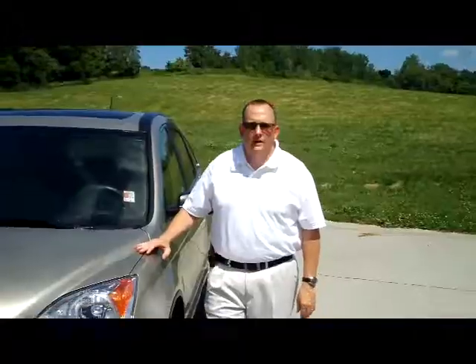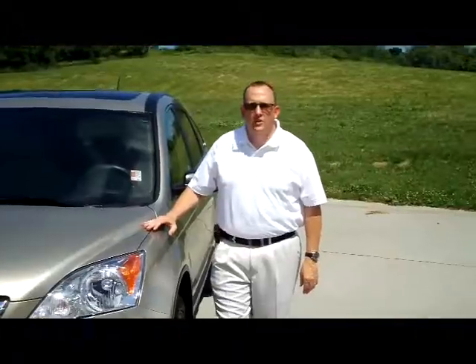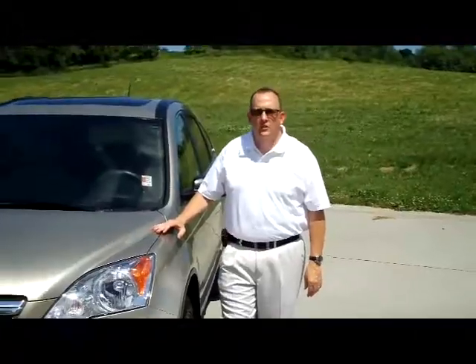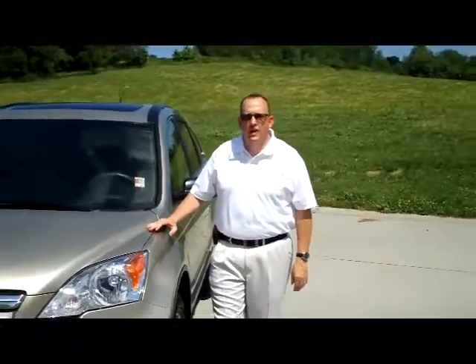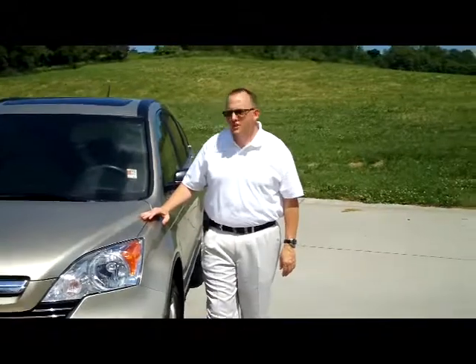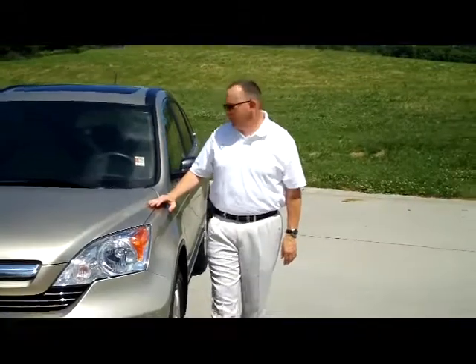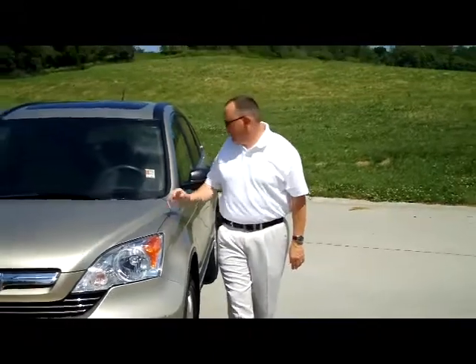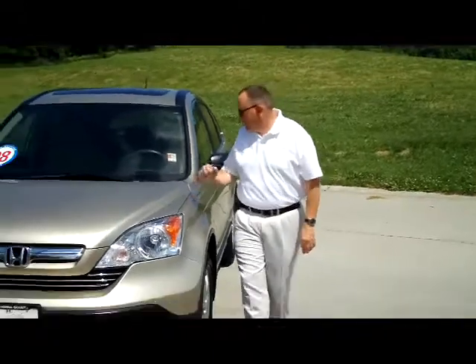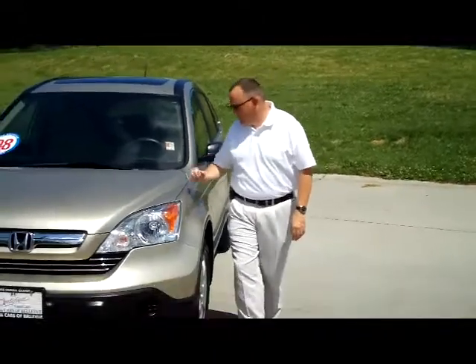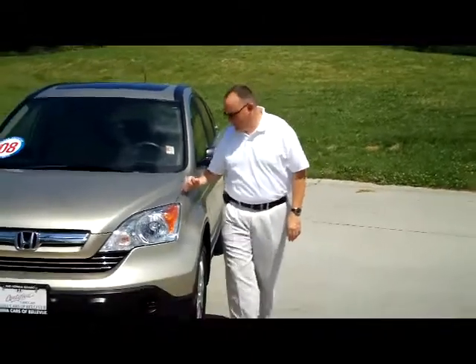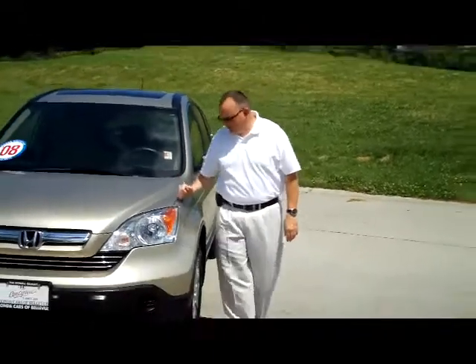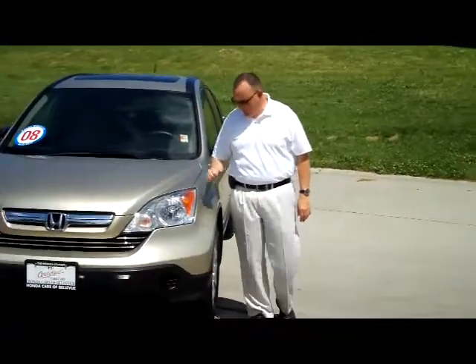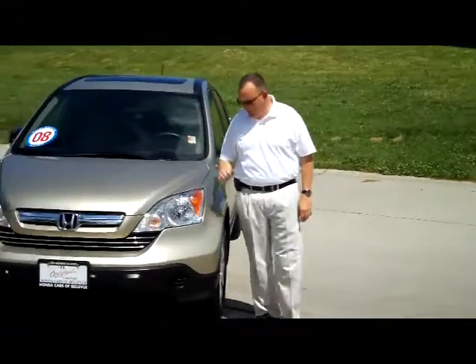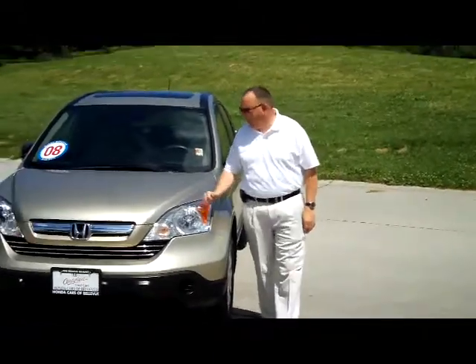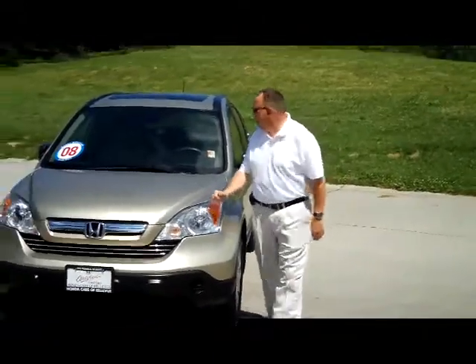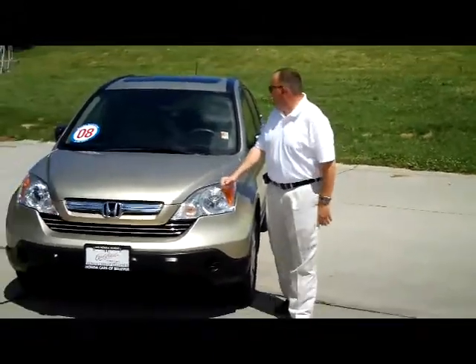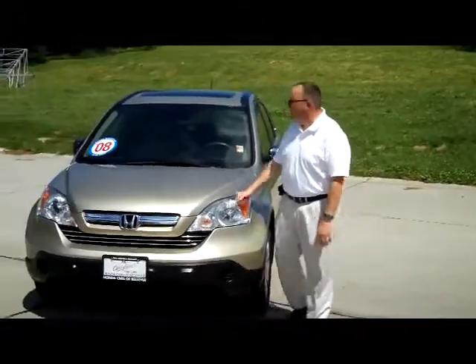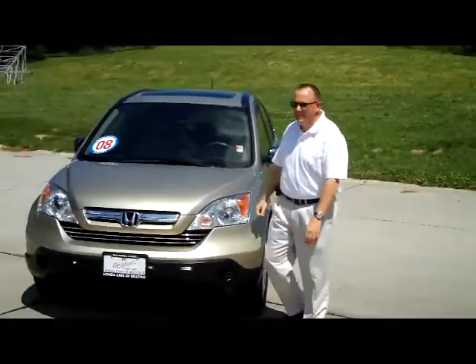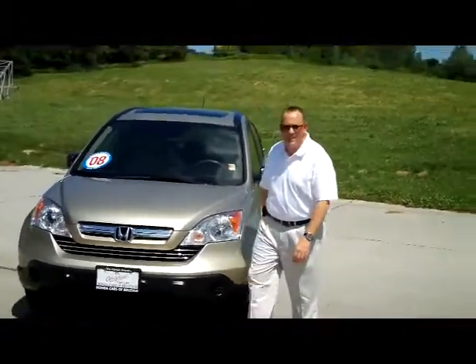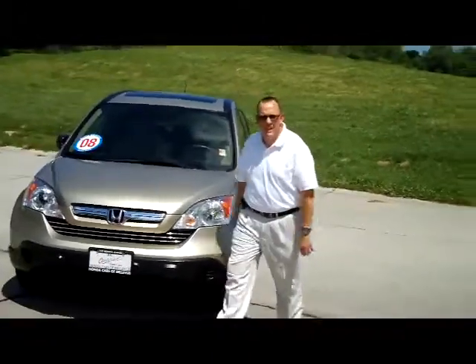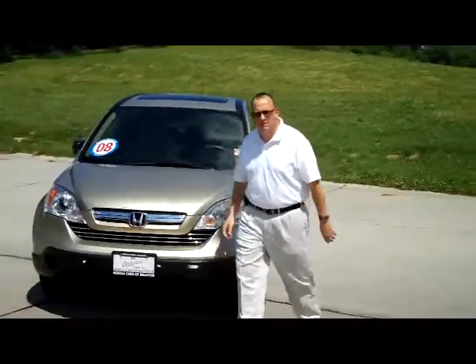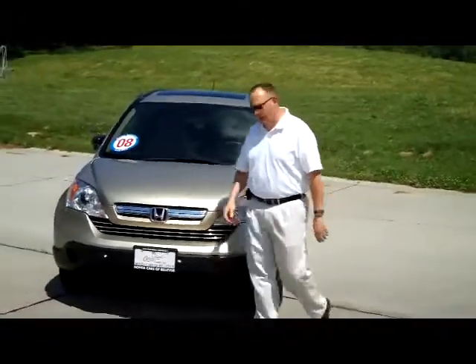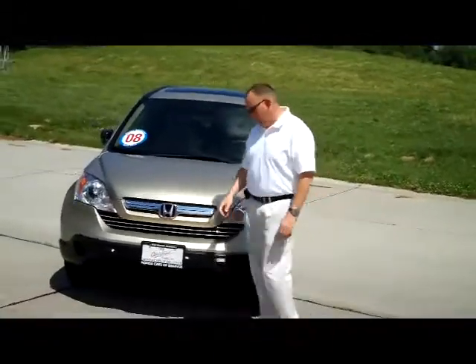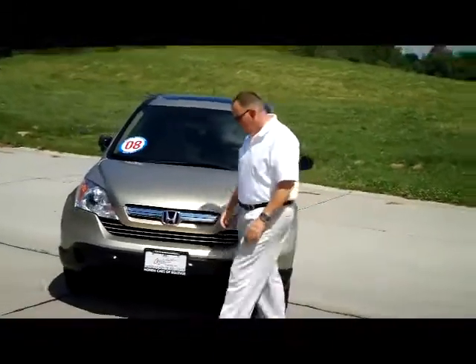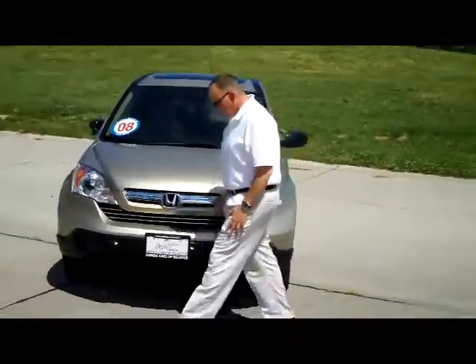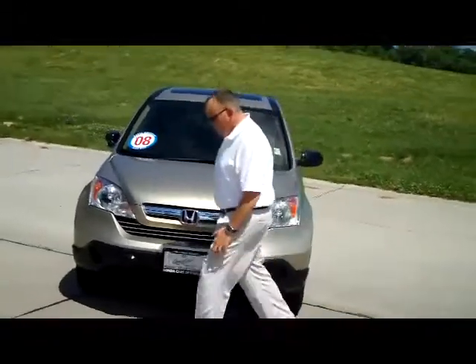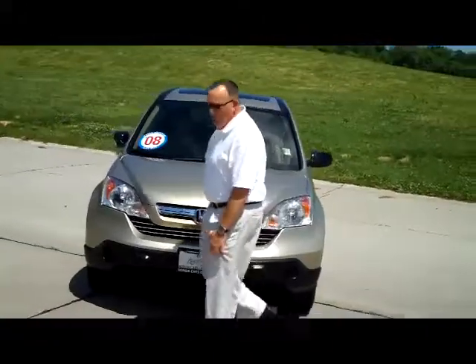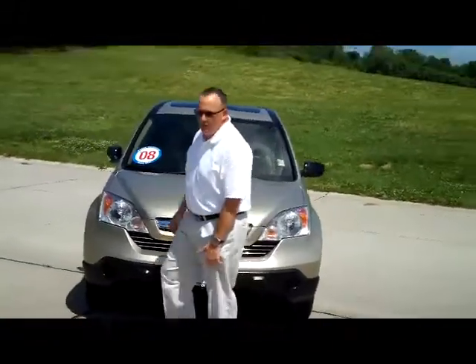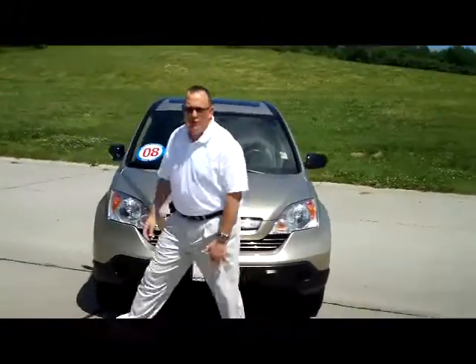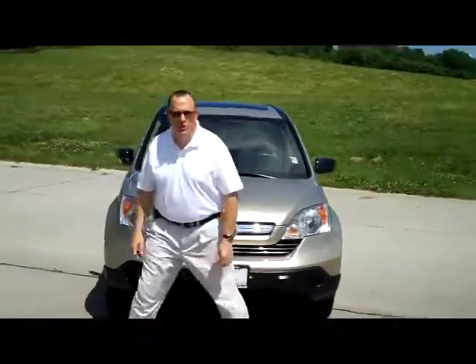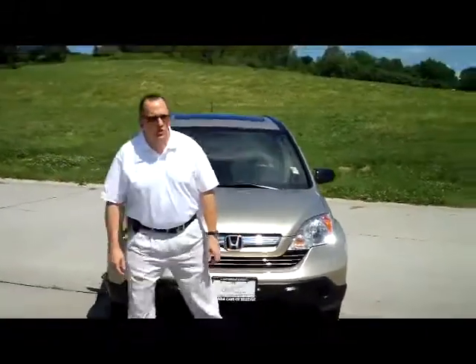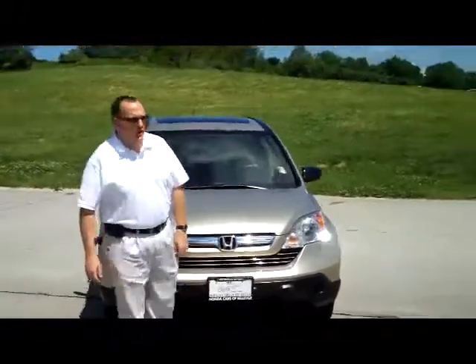Kelly here for the Honda Giant. I'm here to show you this 2008 Honda CR-V EX model. It's a one-owner, new car trade.